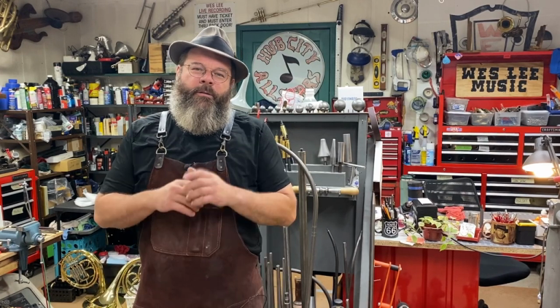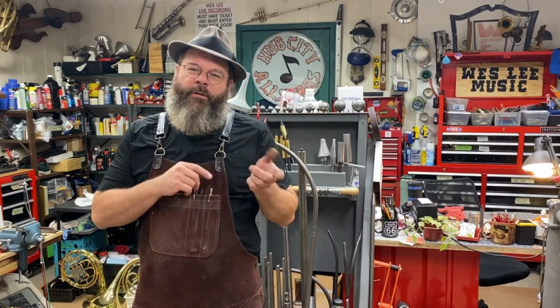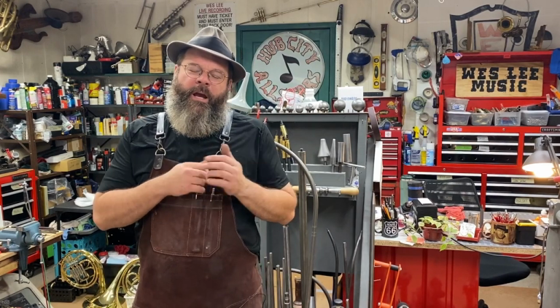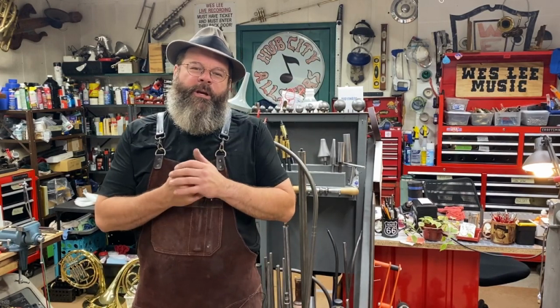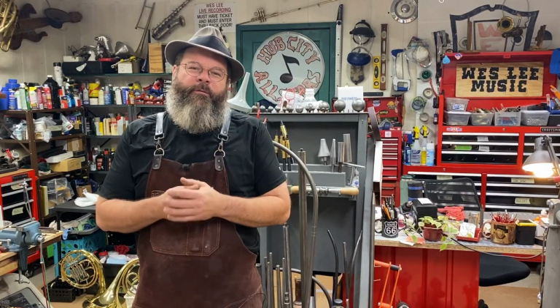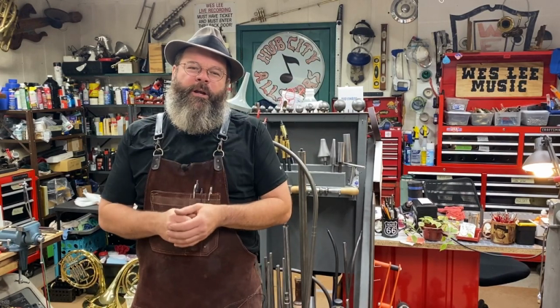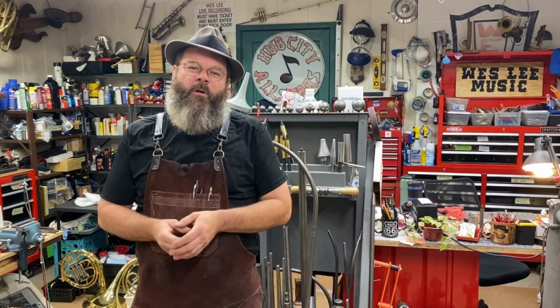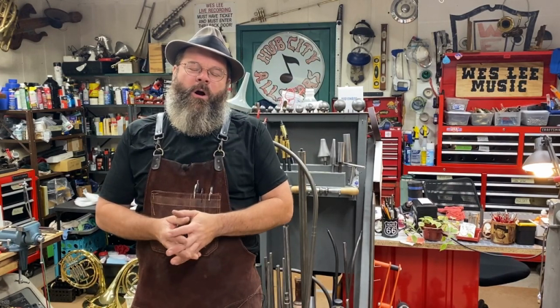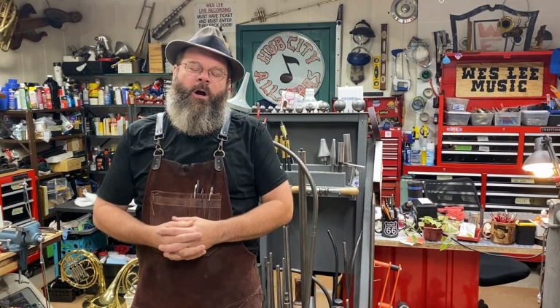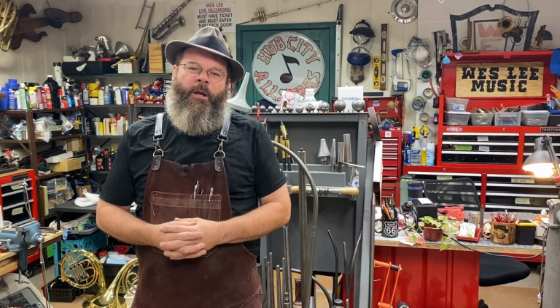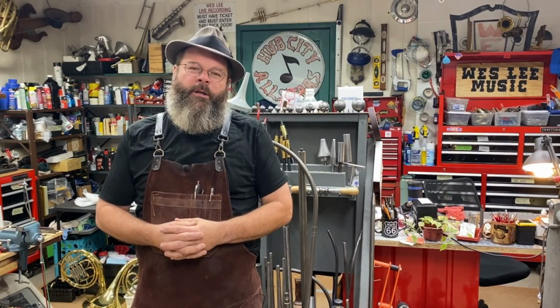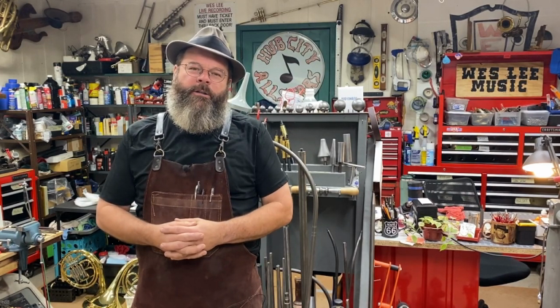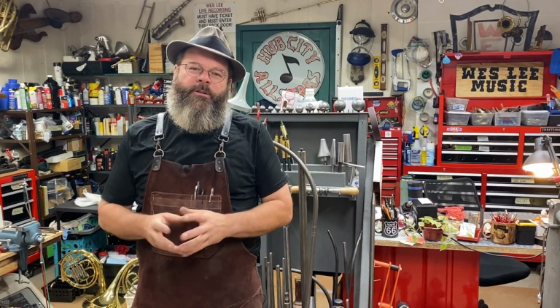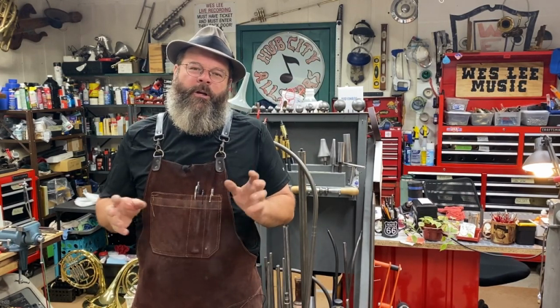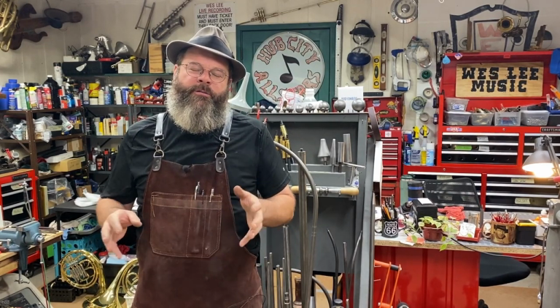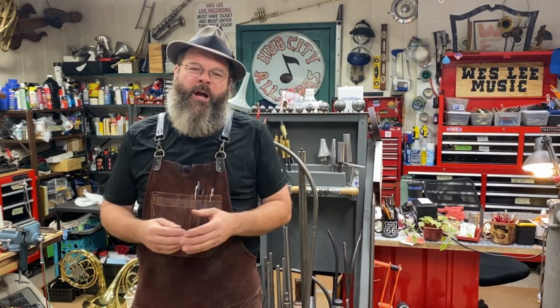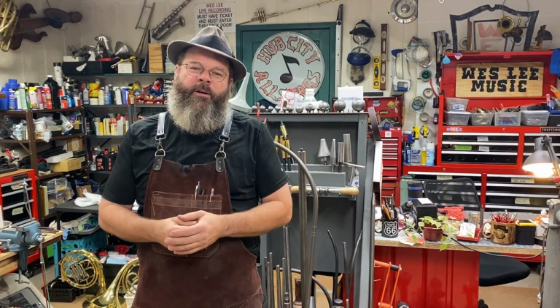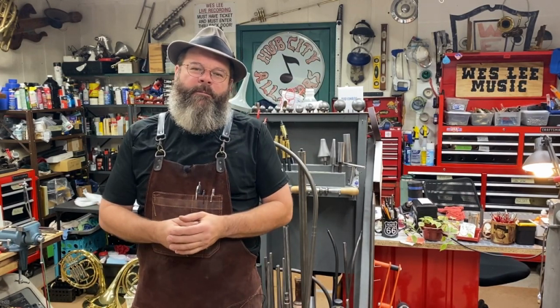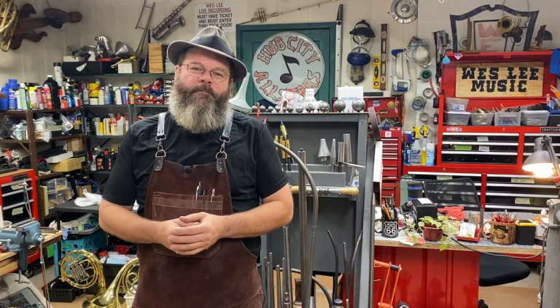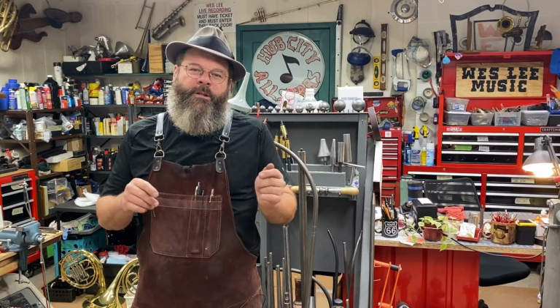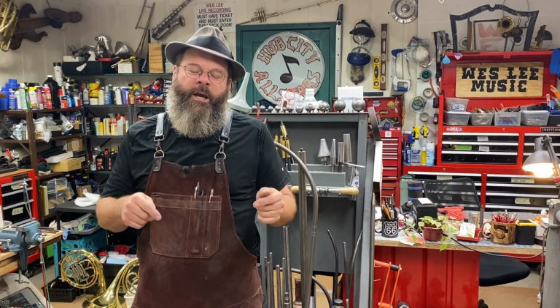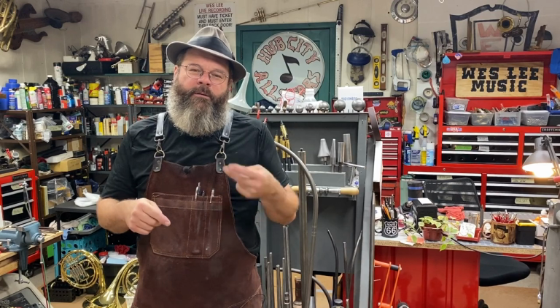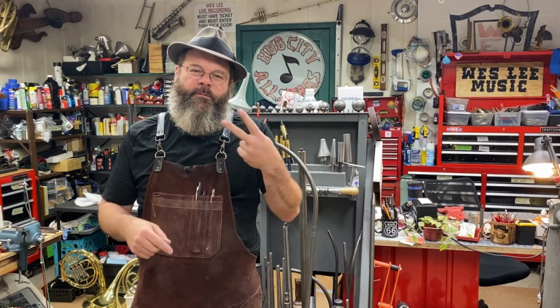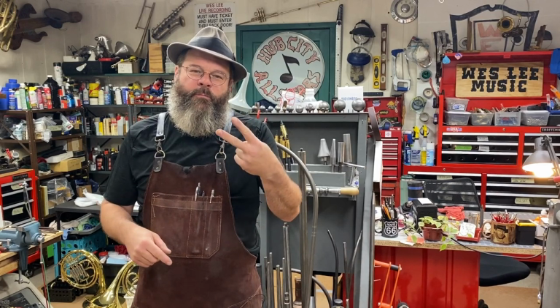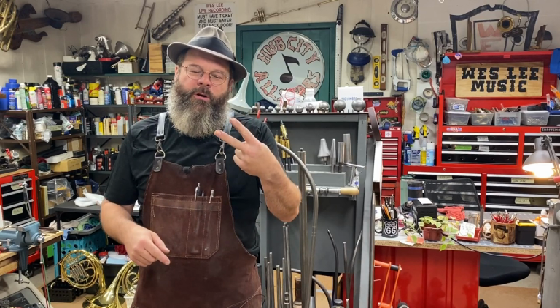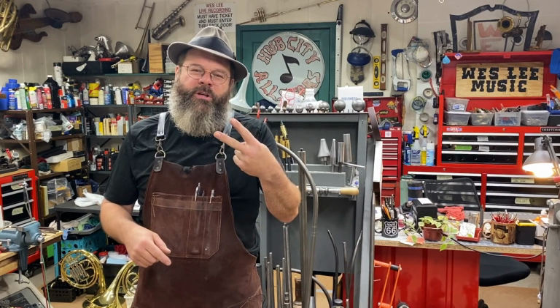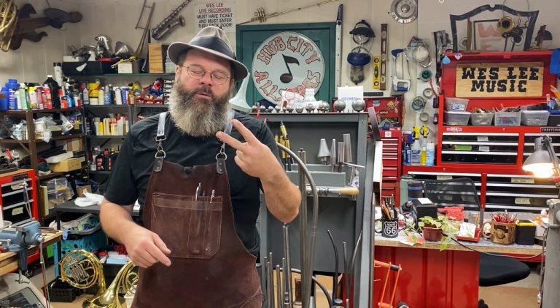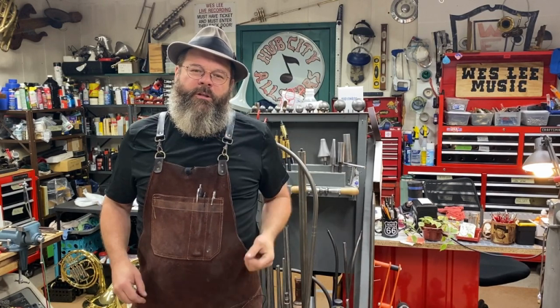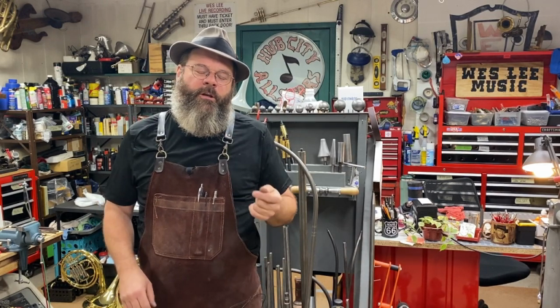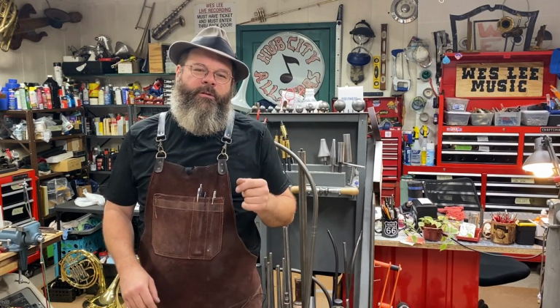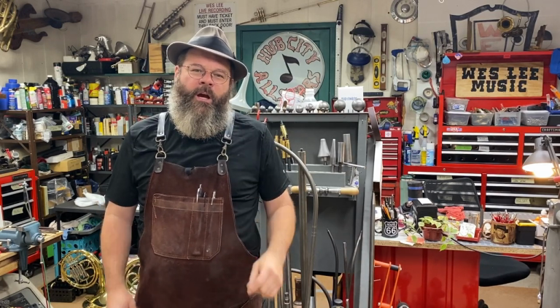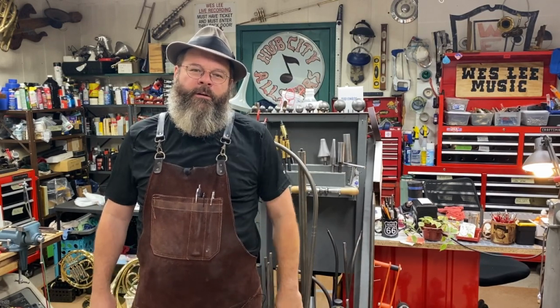The other day we did a video on soft soldering. Today, part two: silver soldering.